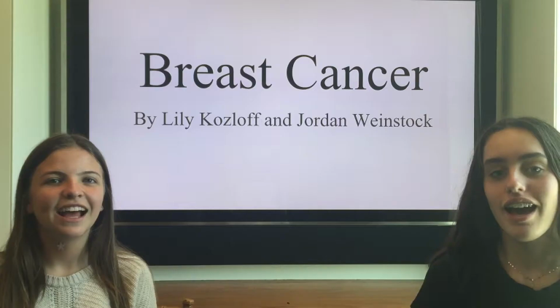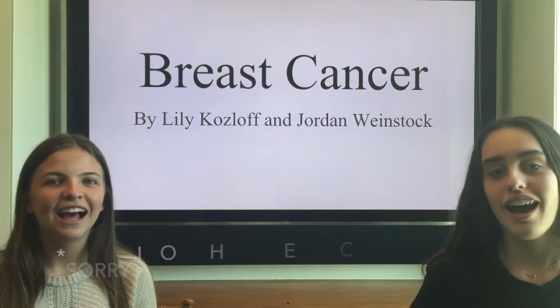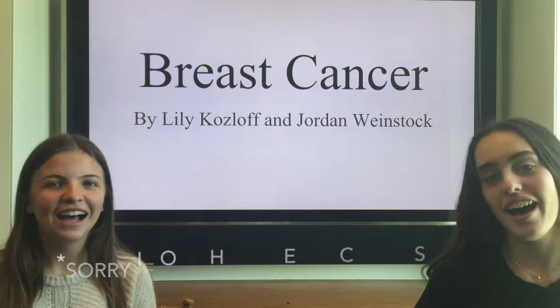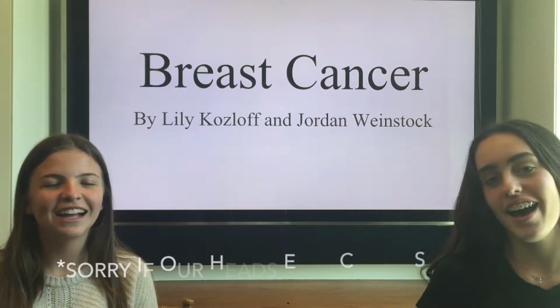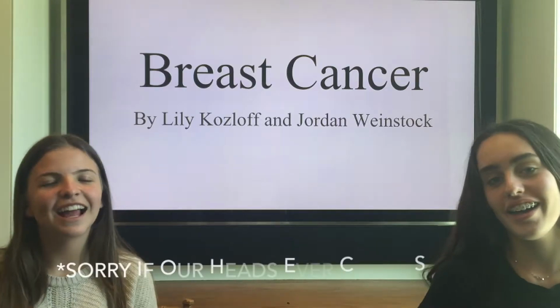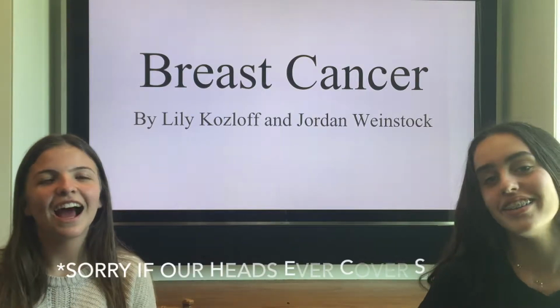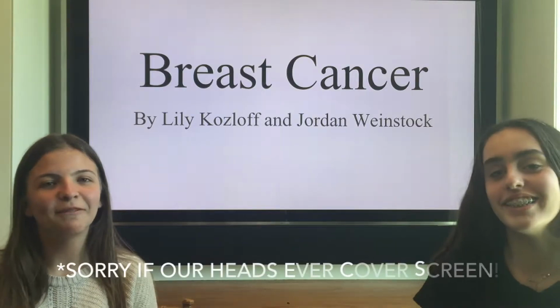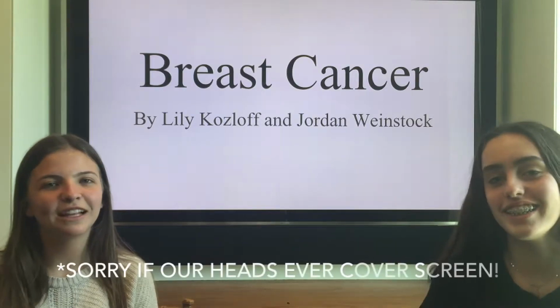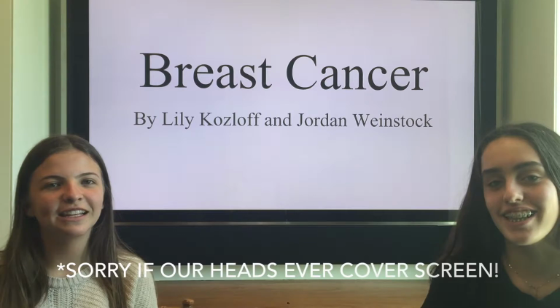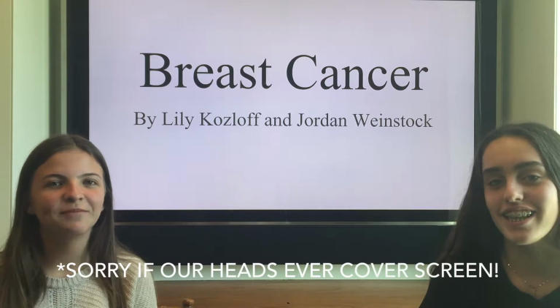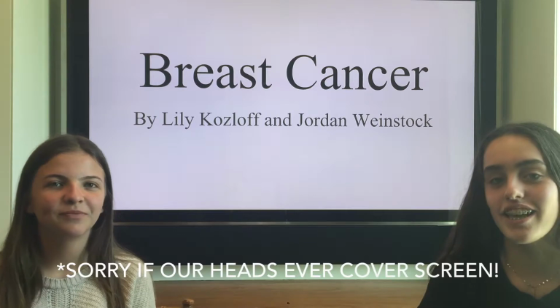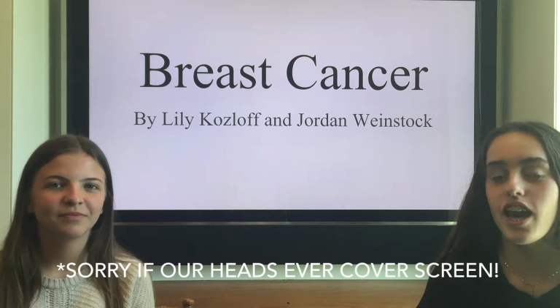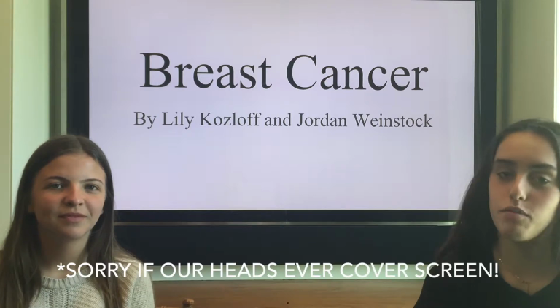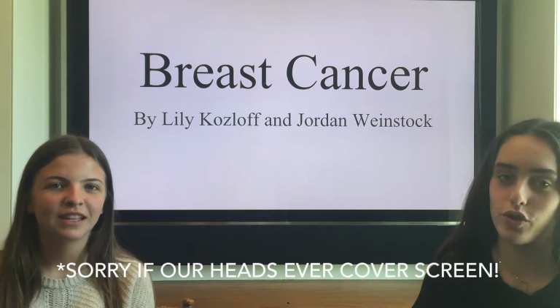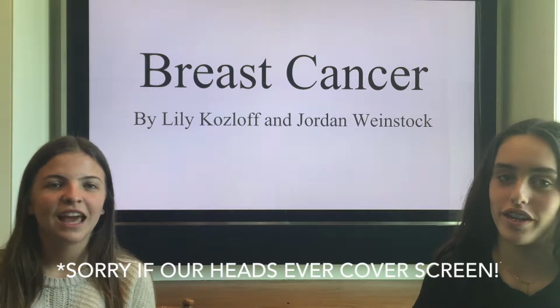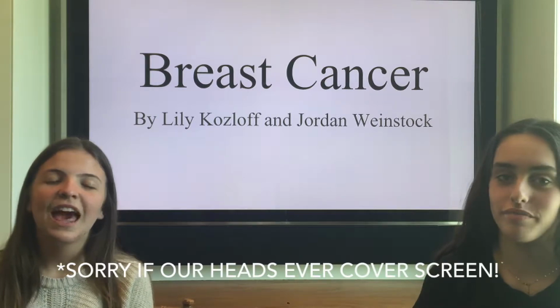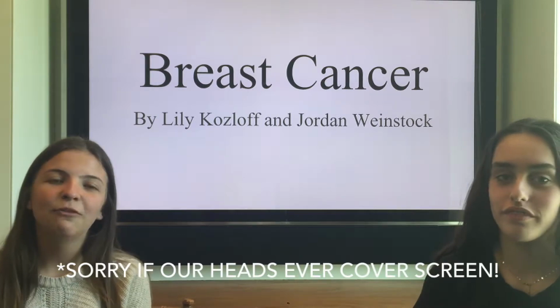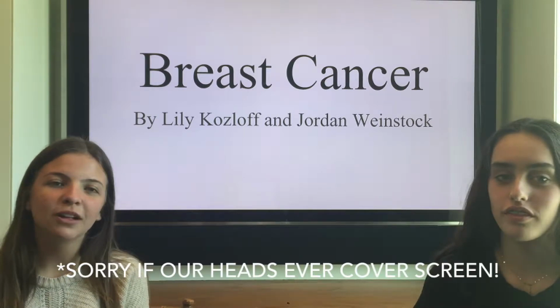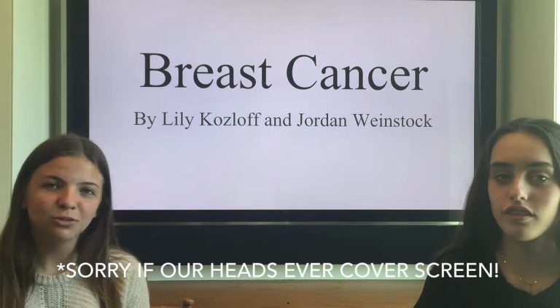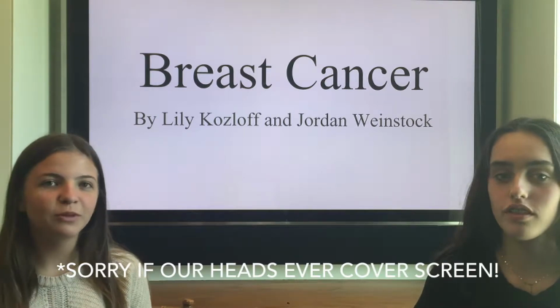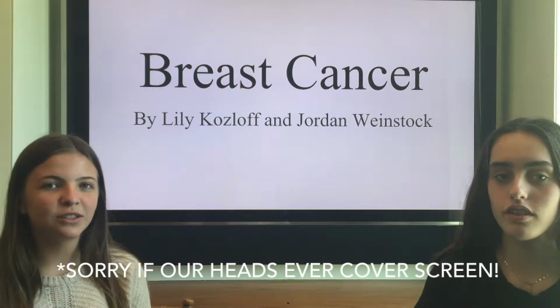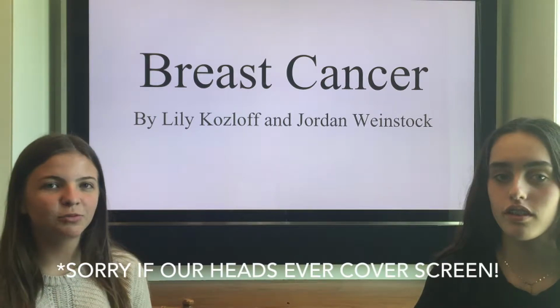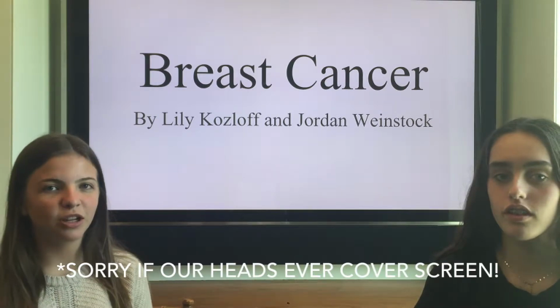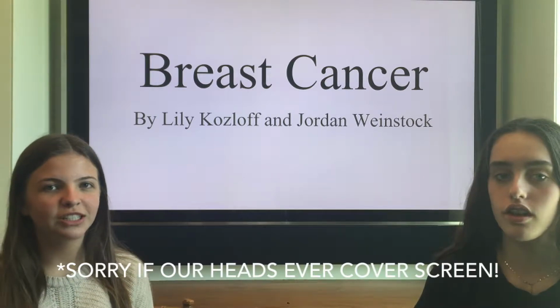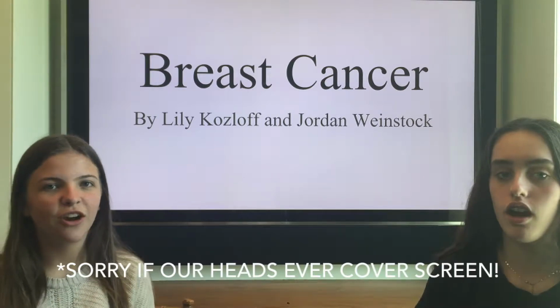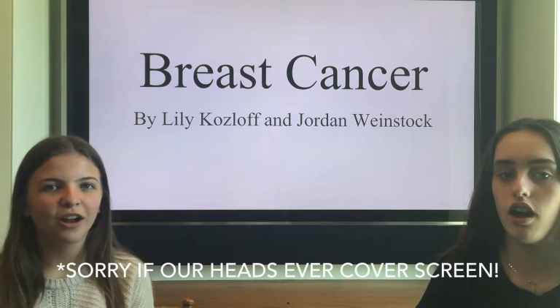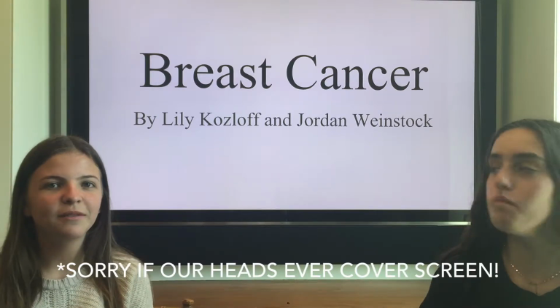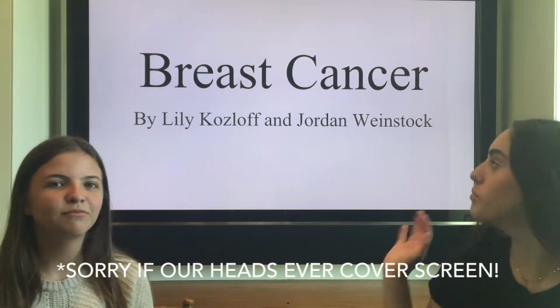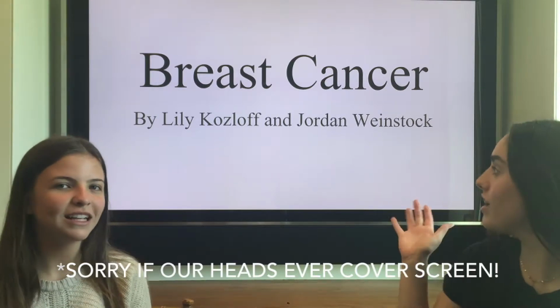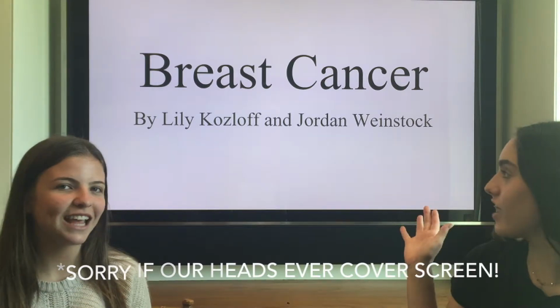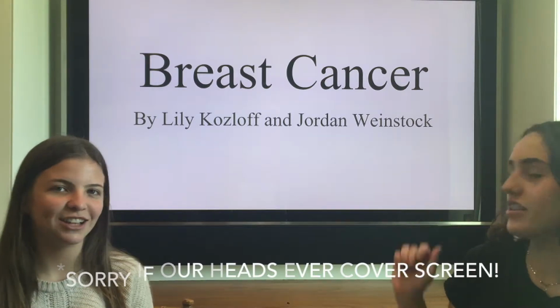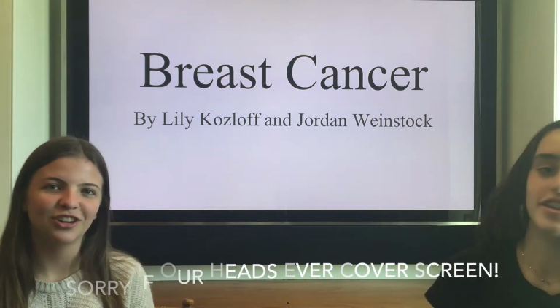Hi, I'm Lily, and I'm Jordan, and welcome to our research project on breast cancer.